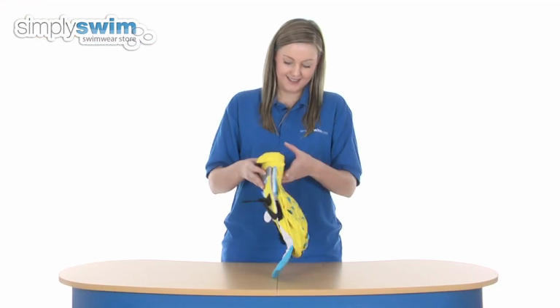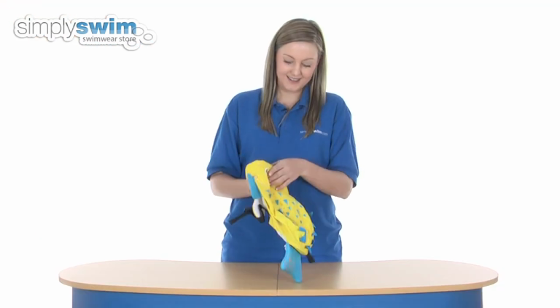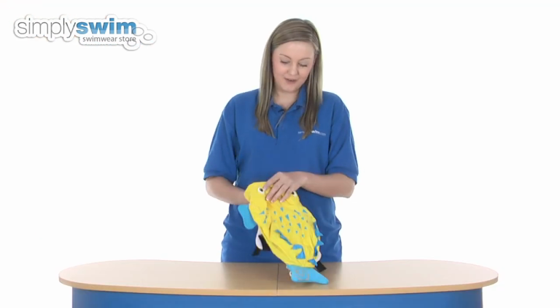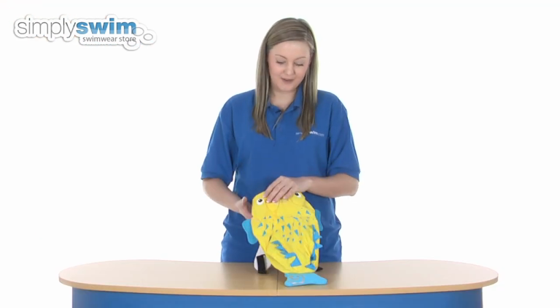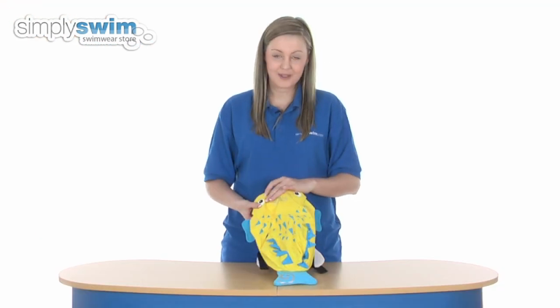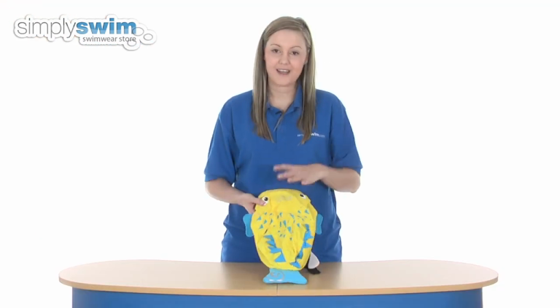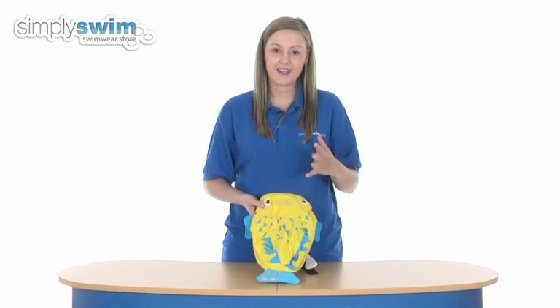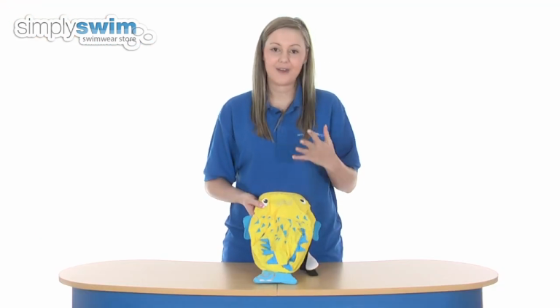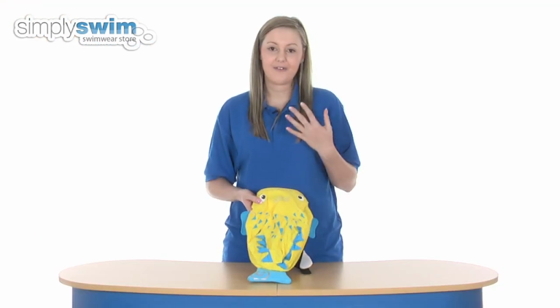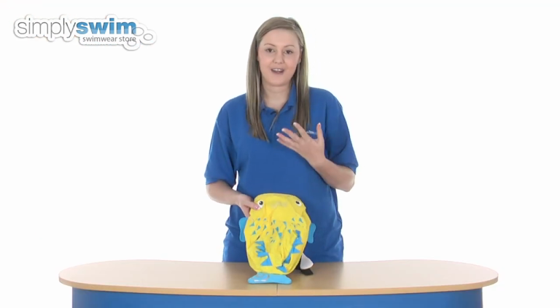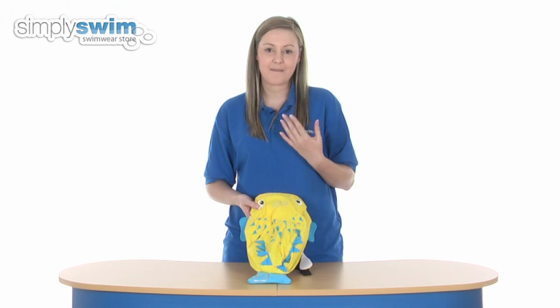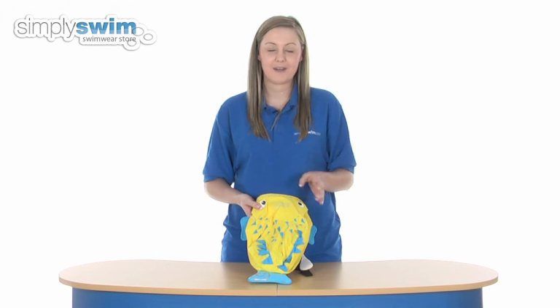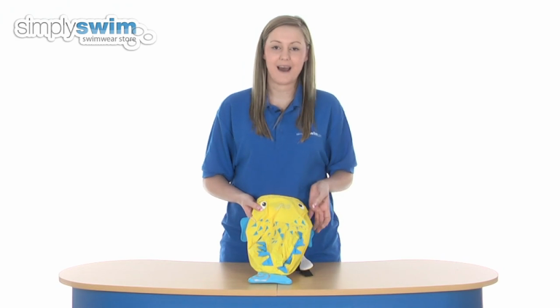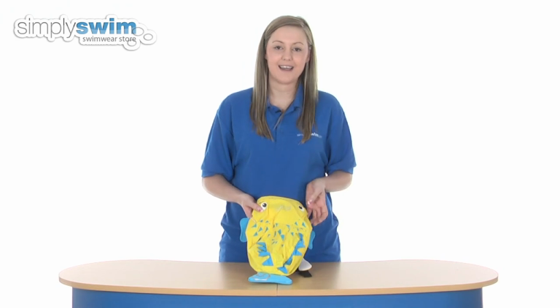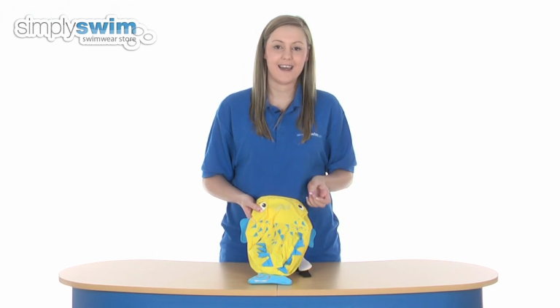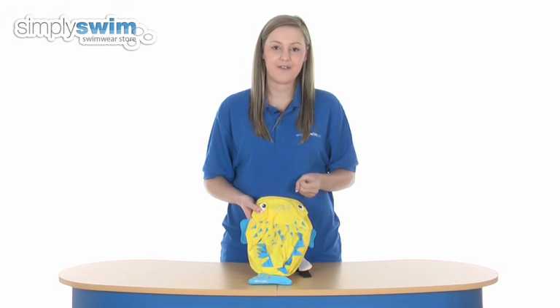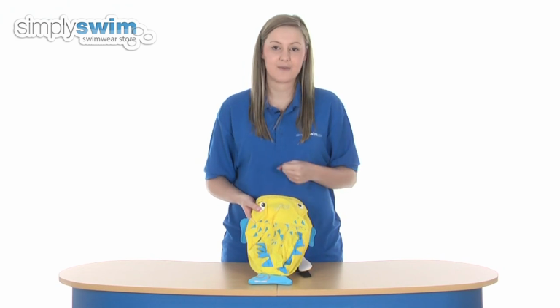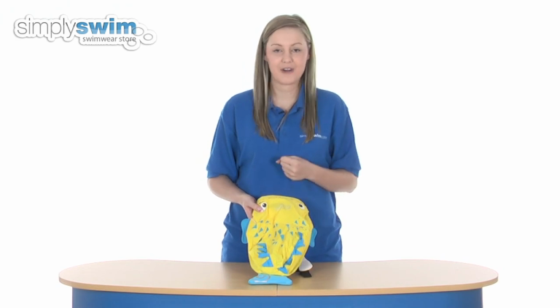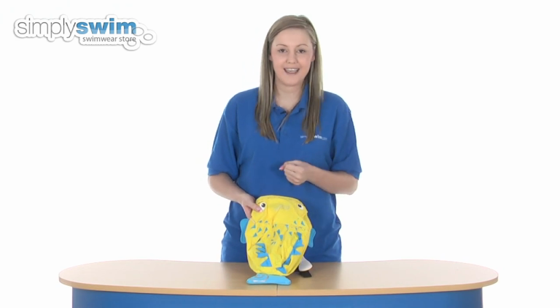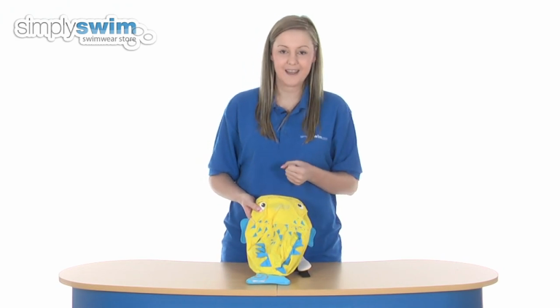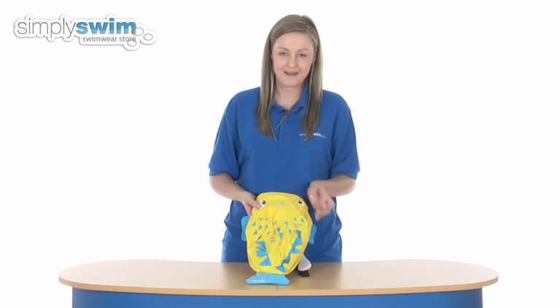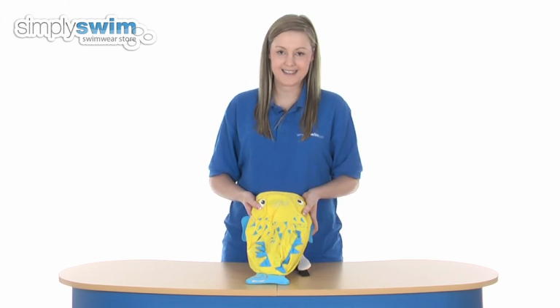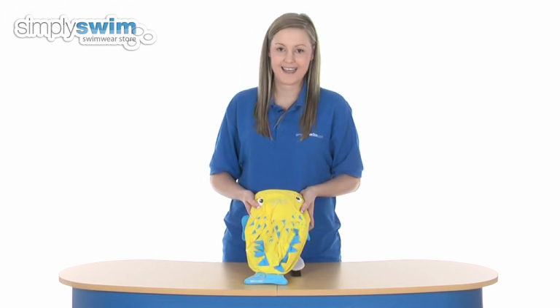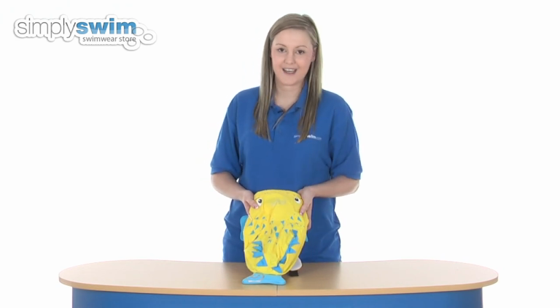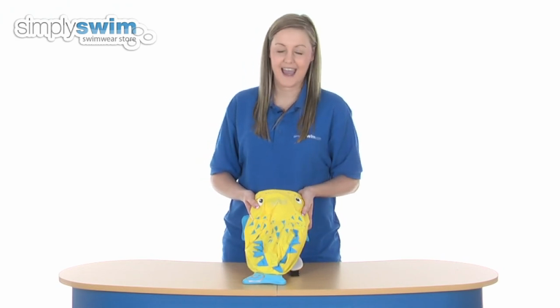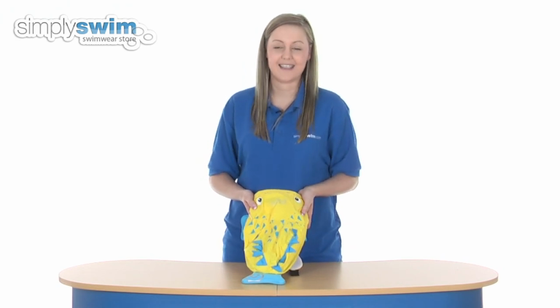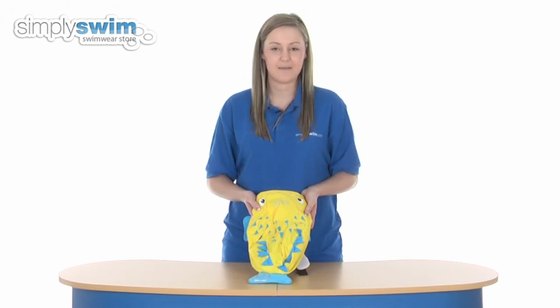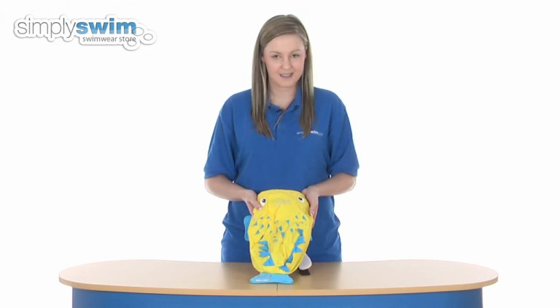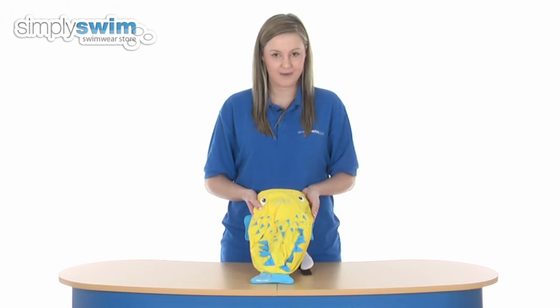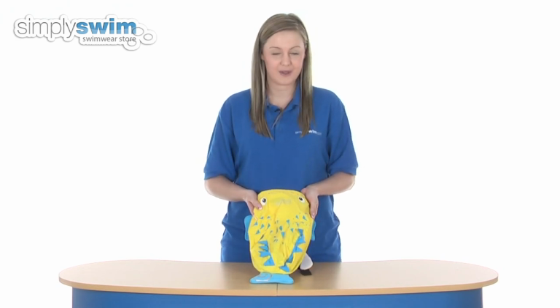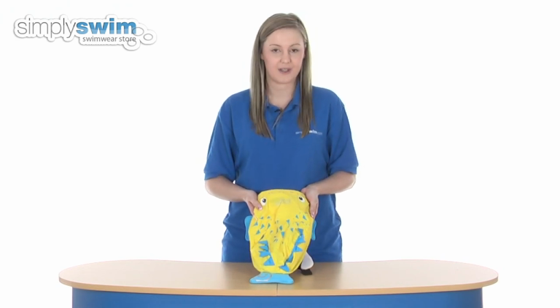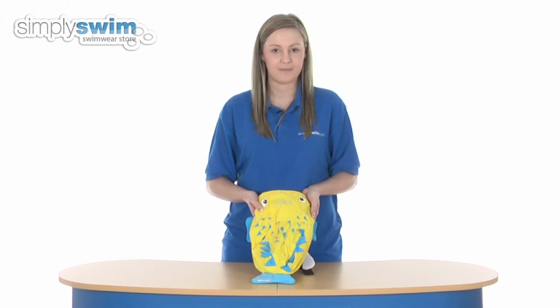So overall, it's a really cute, fun paddle pack there from Tronky. Please take a look at simplyswim.com.